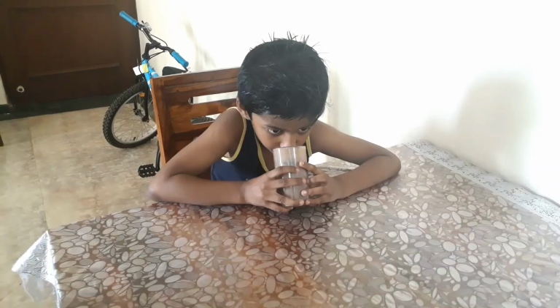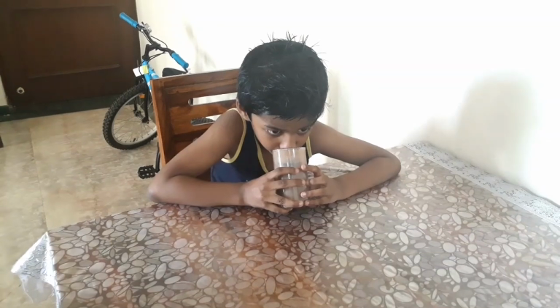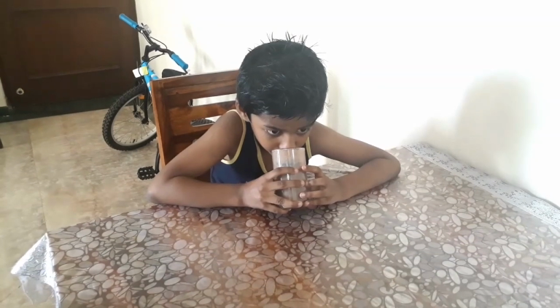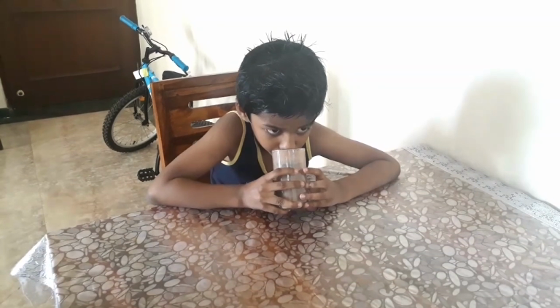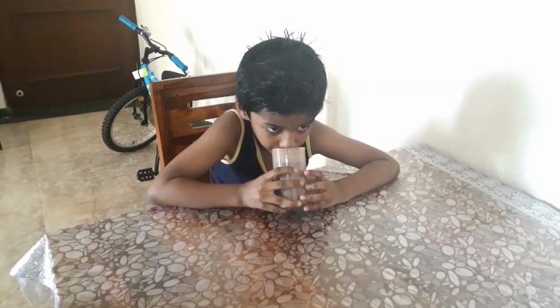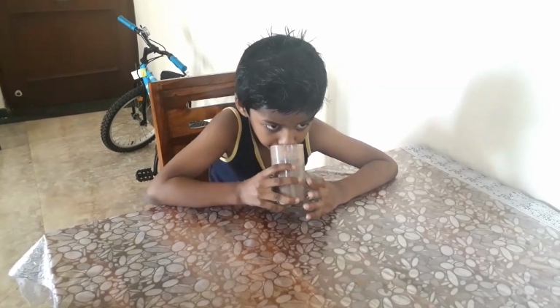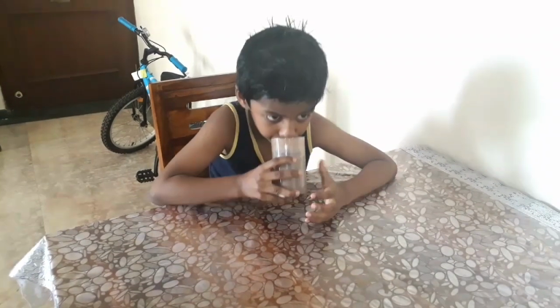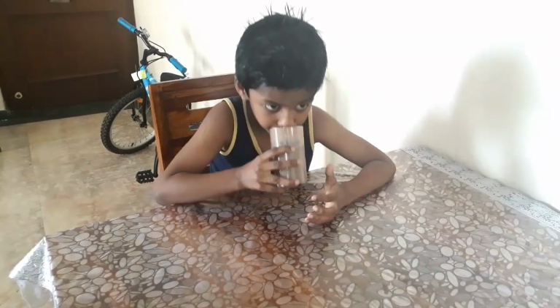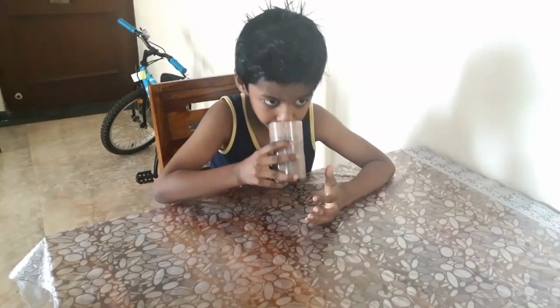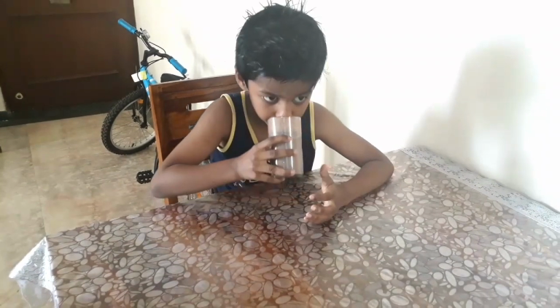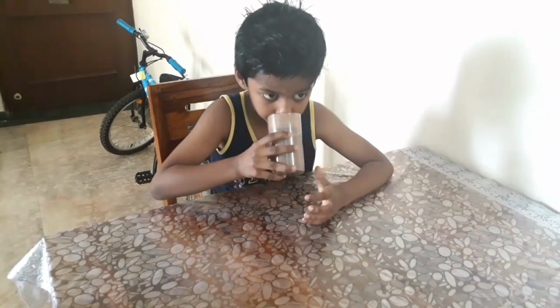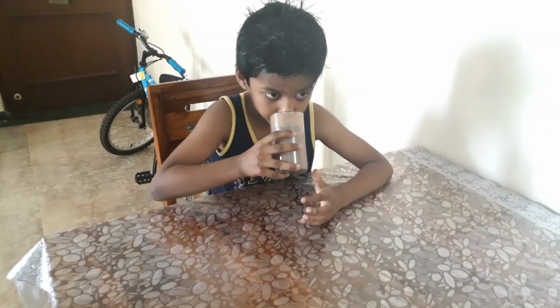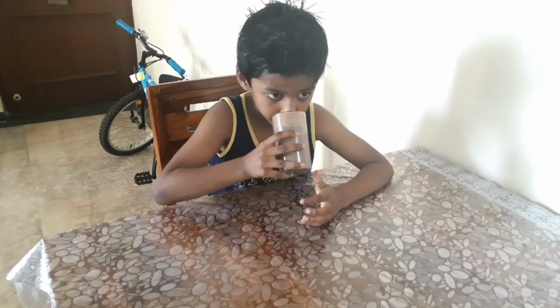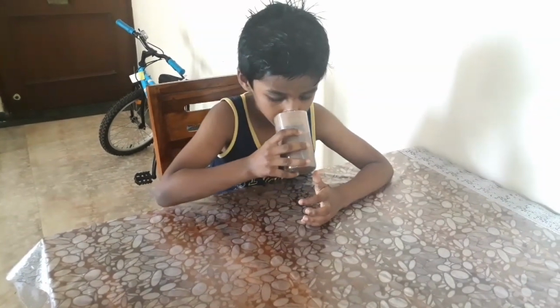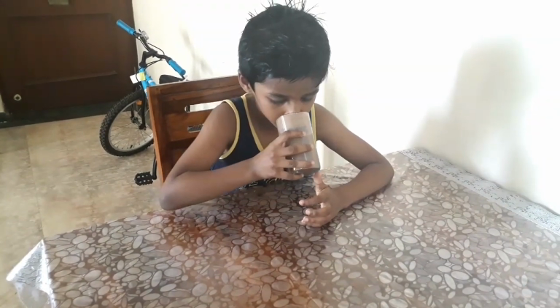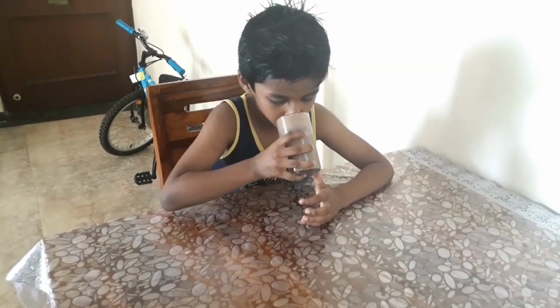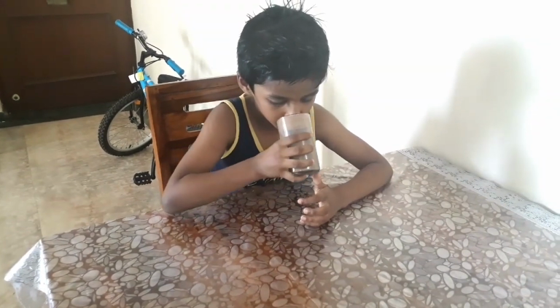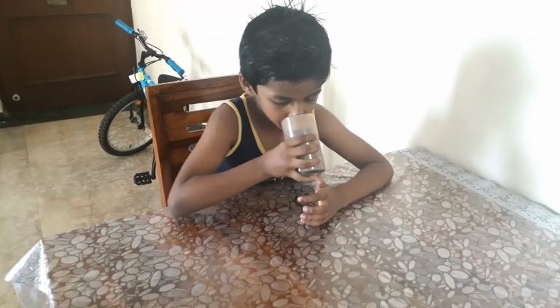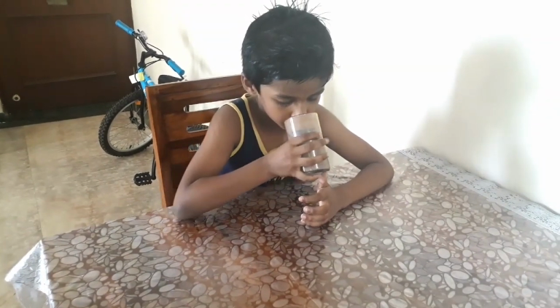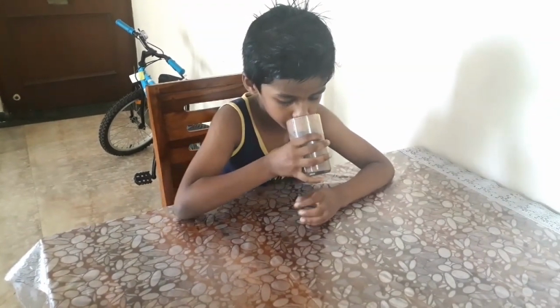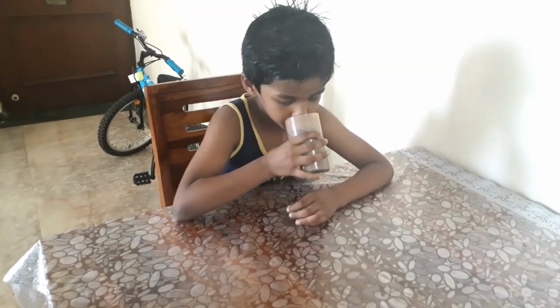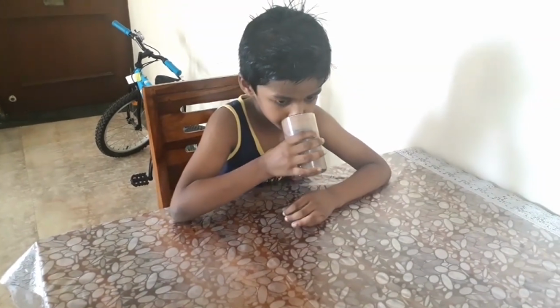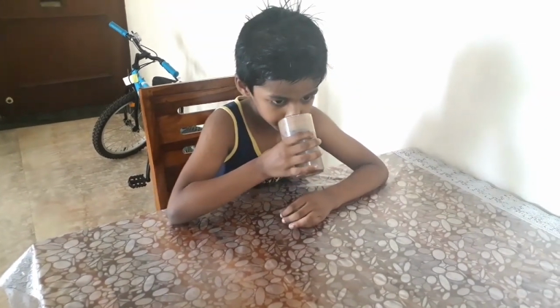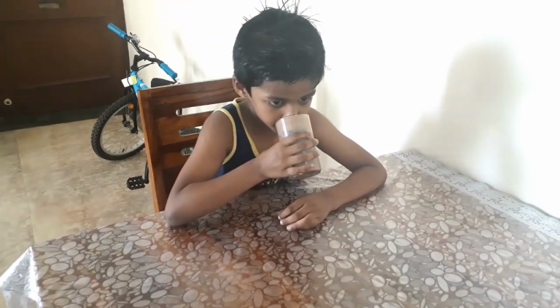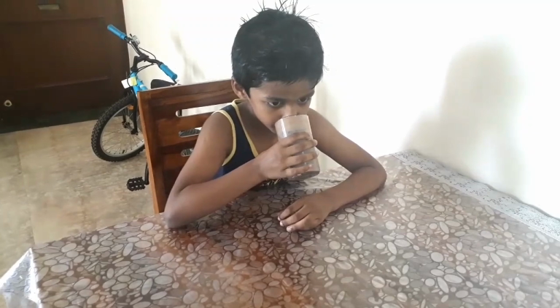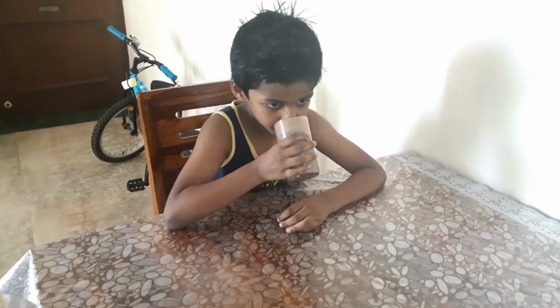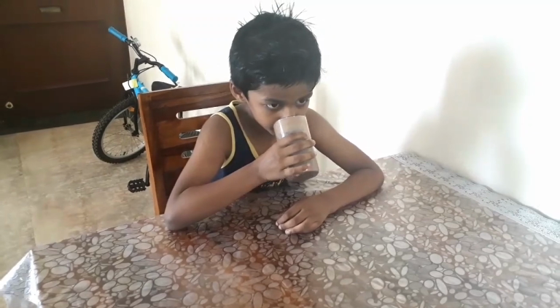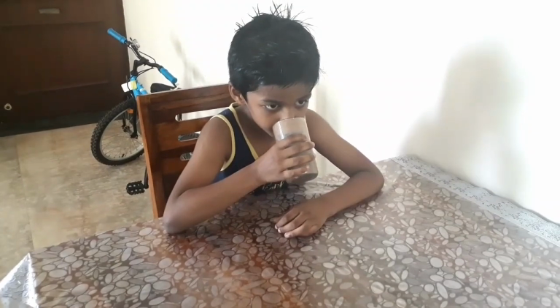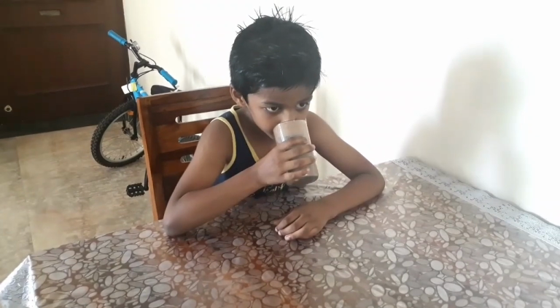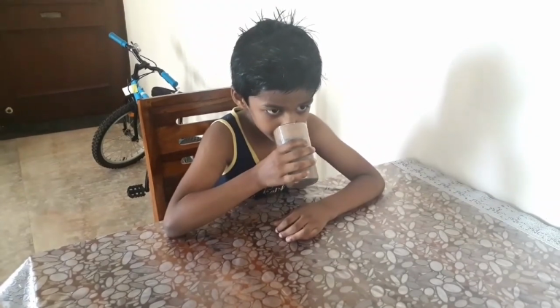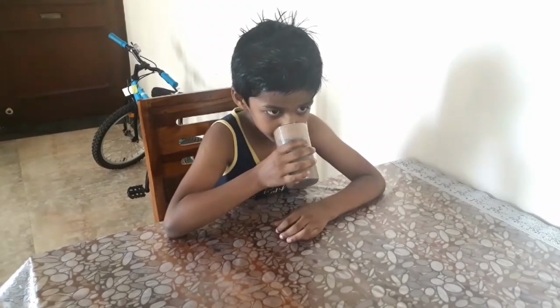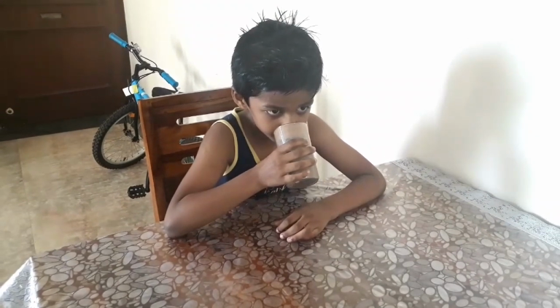Hello friends, welcome back to my channel. I am making milkshakes today.